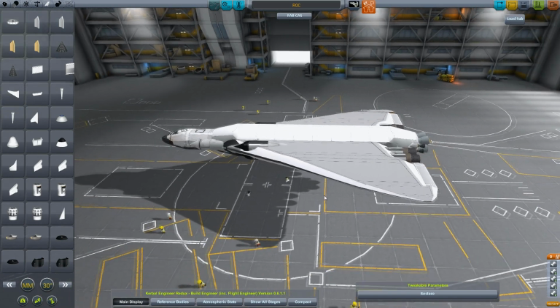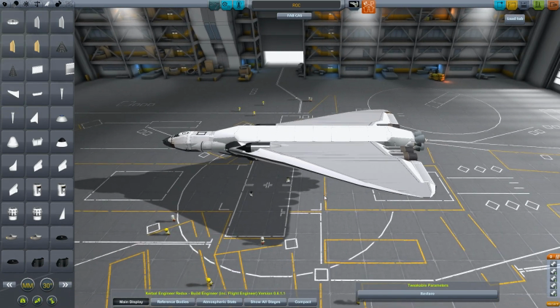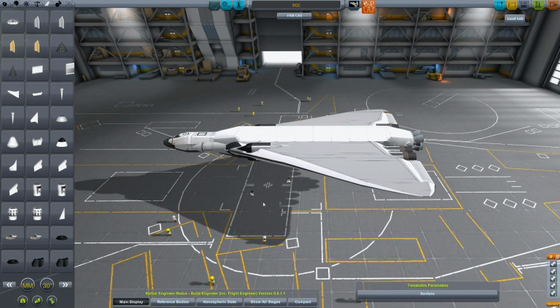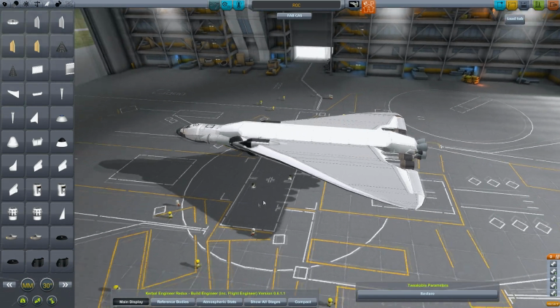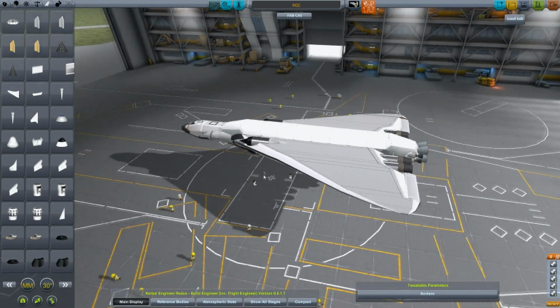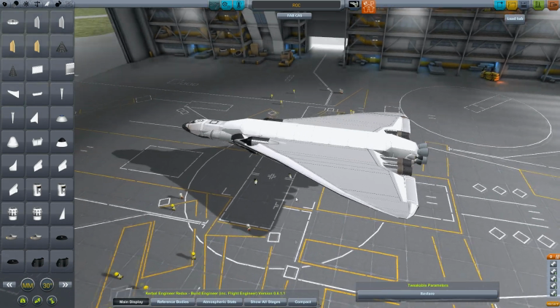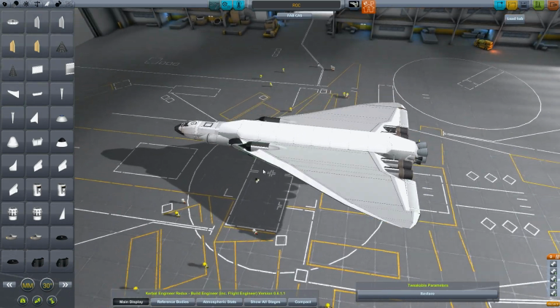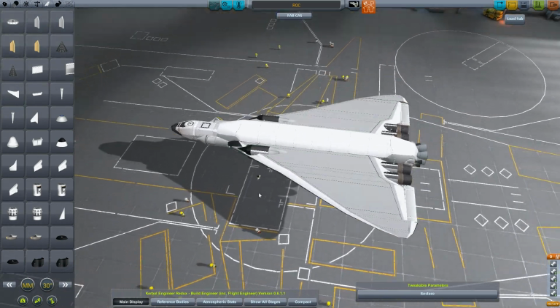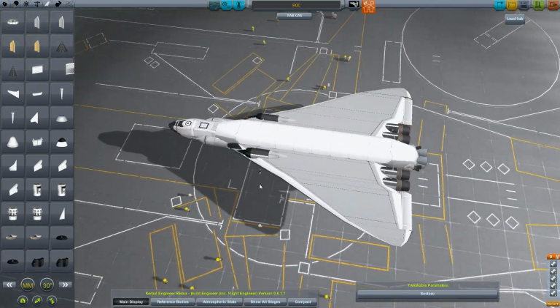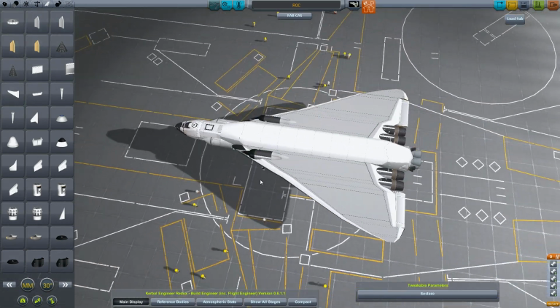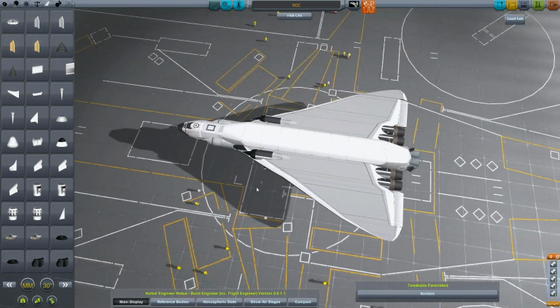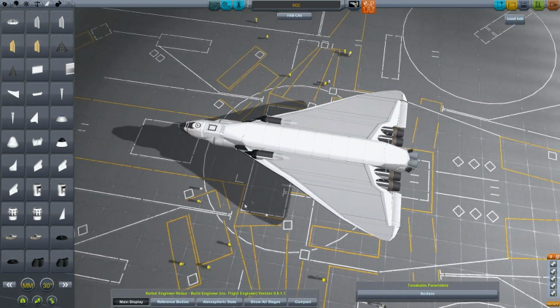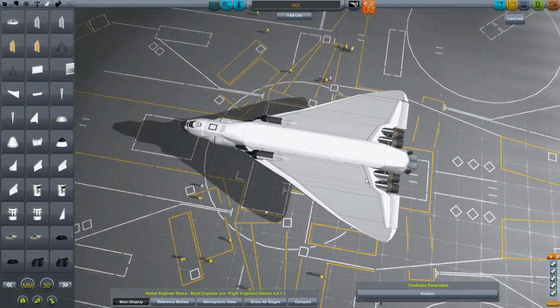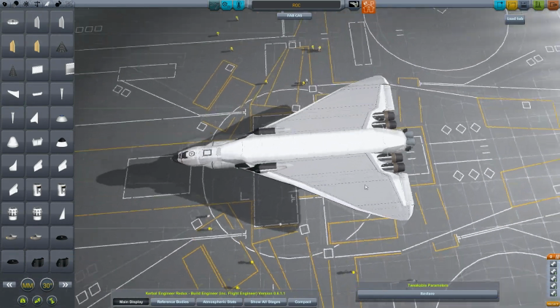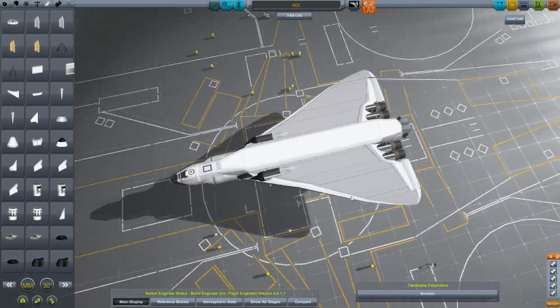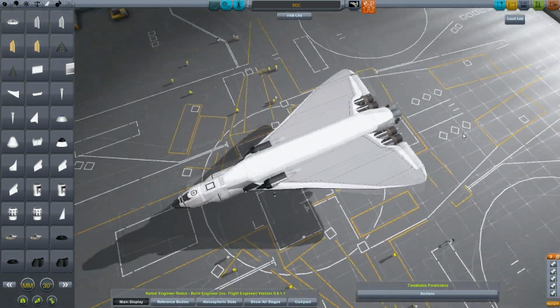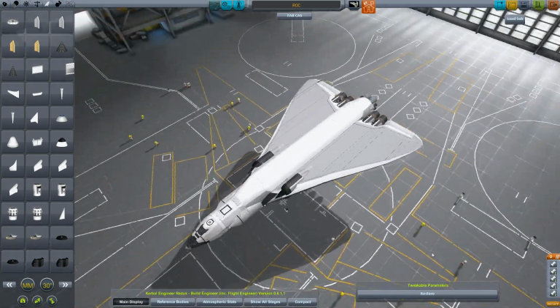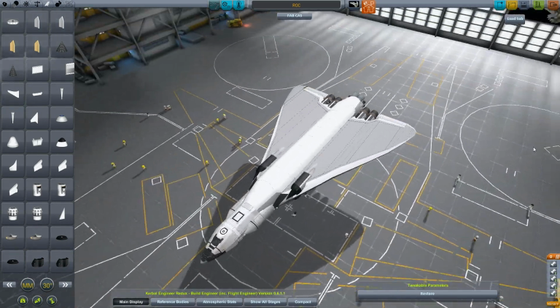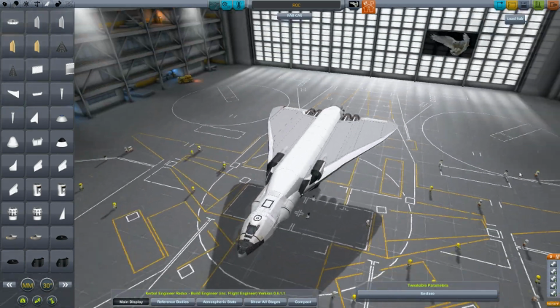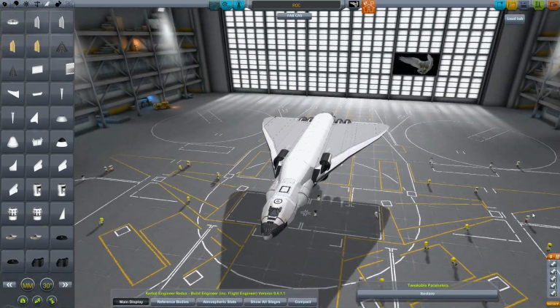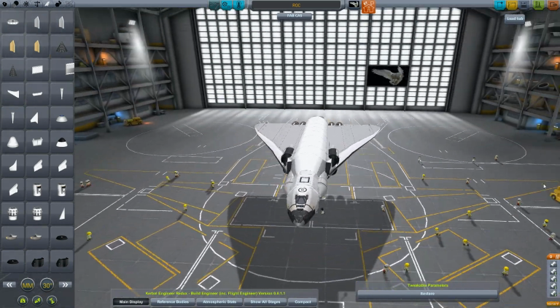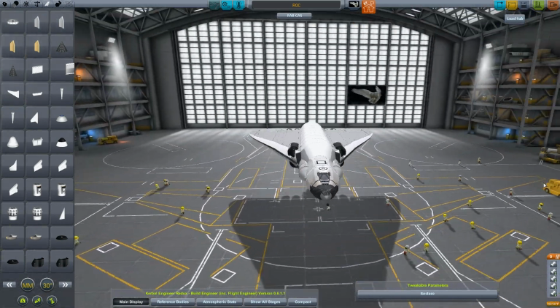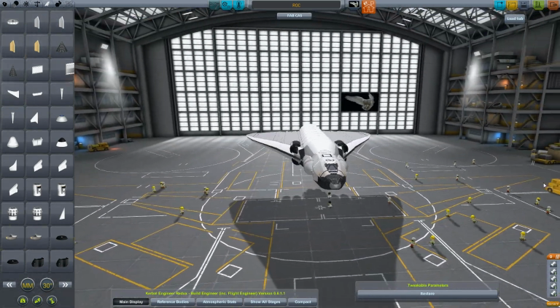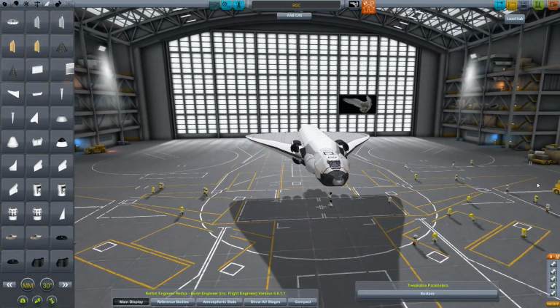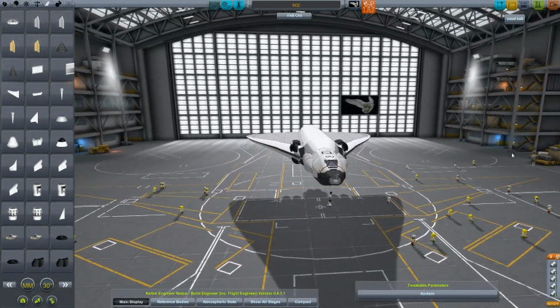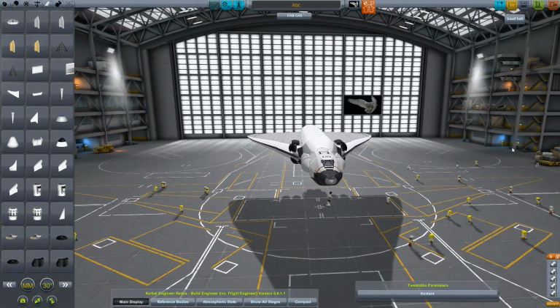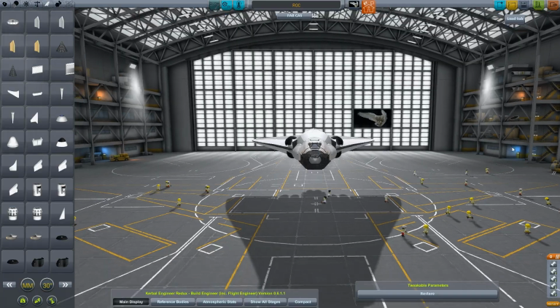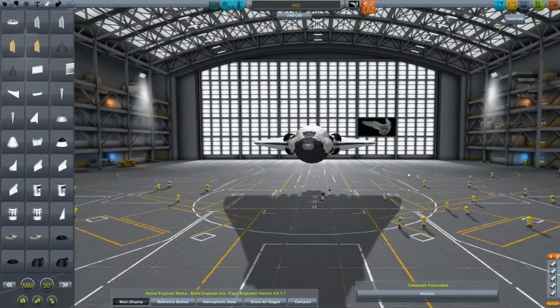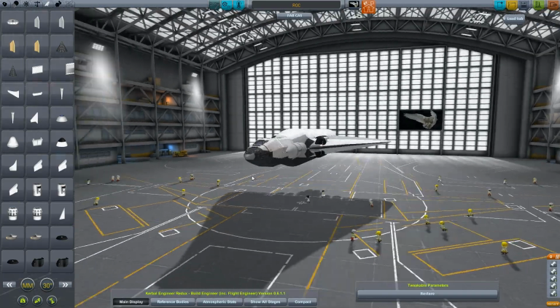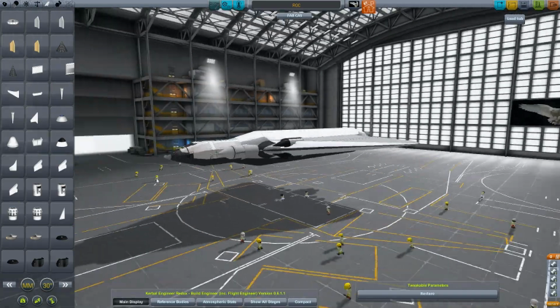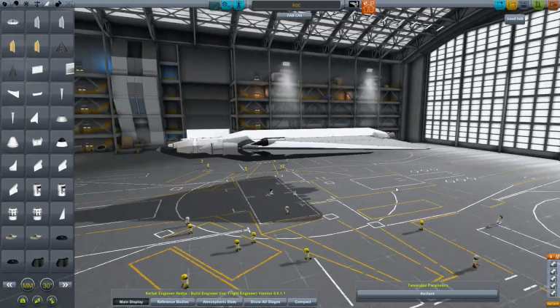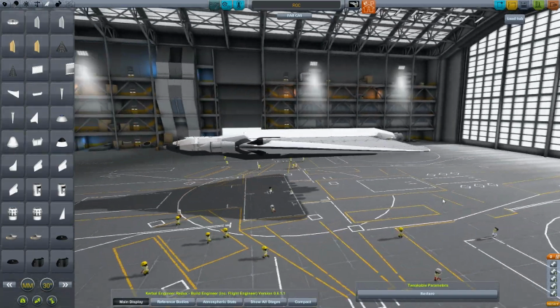Yeah, belt like that. I think I like it. I don't know.